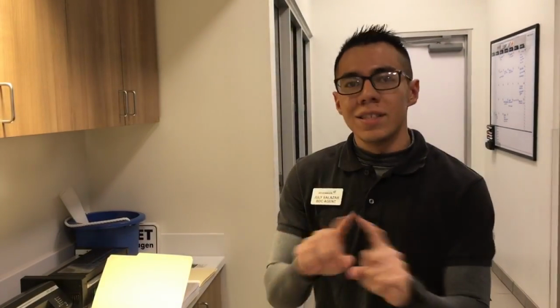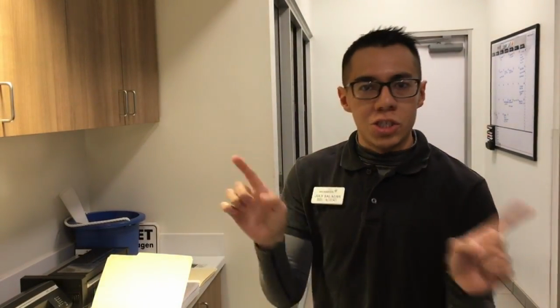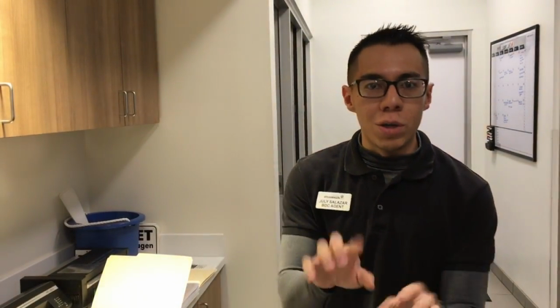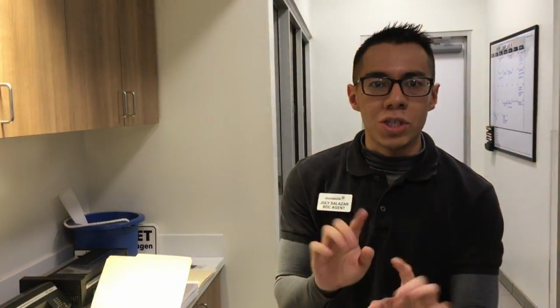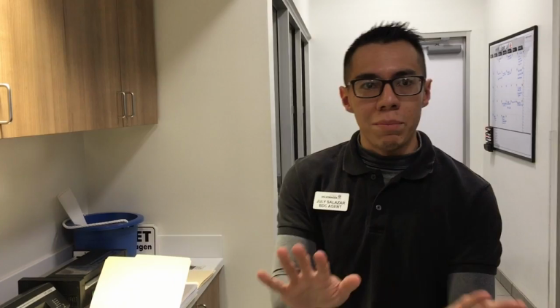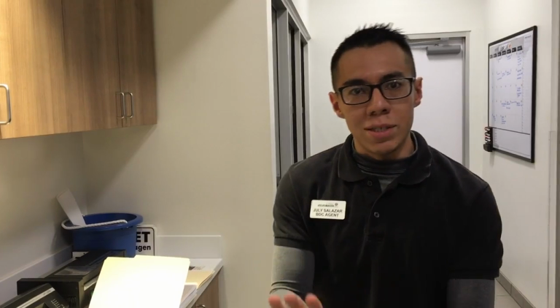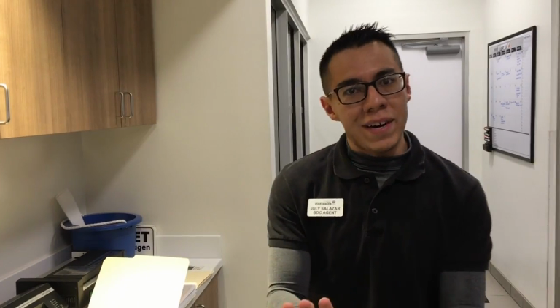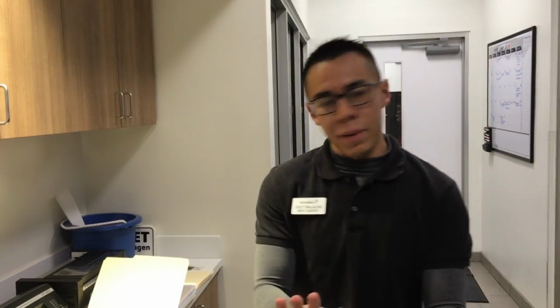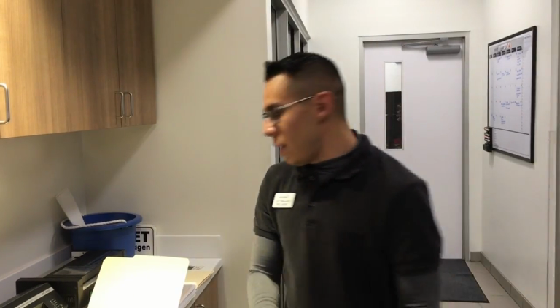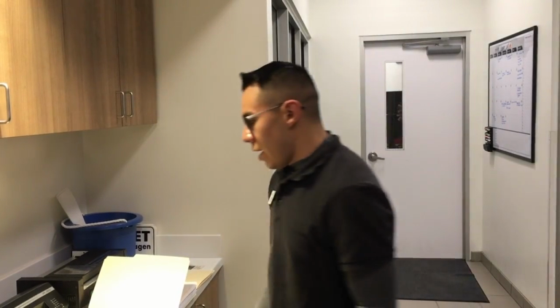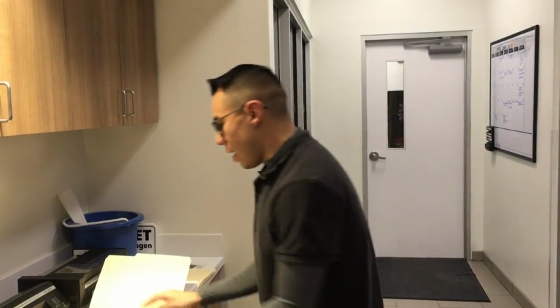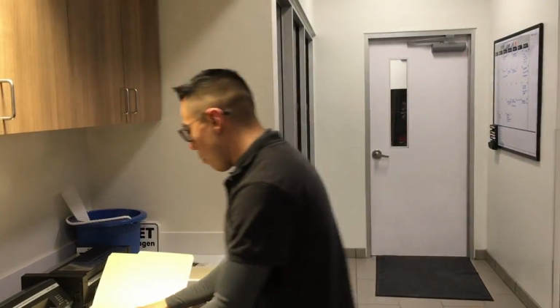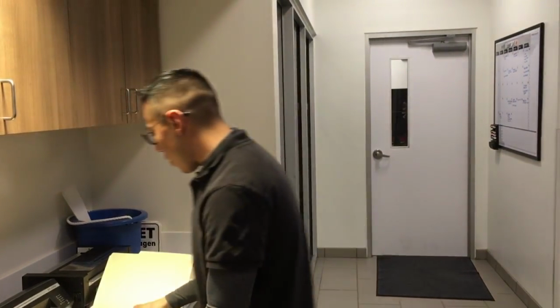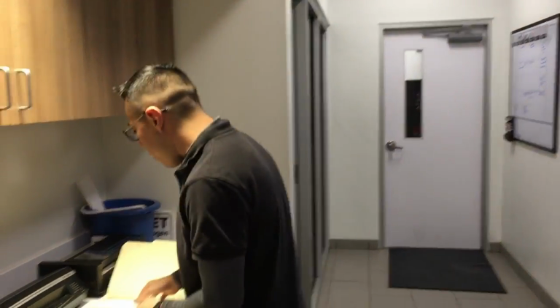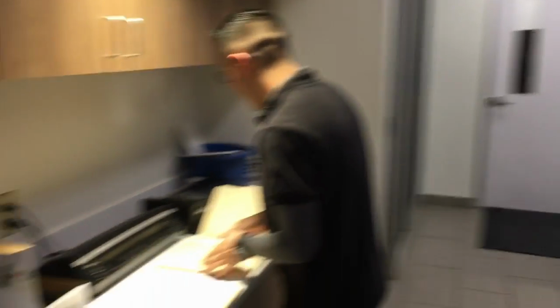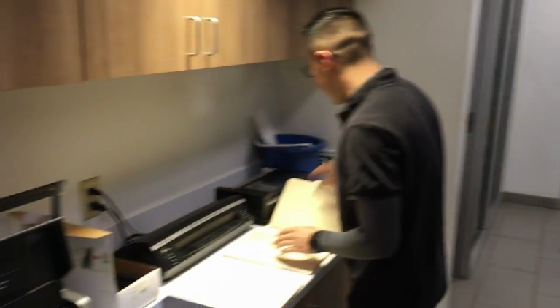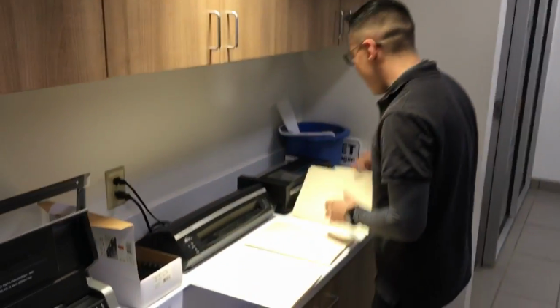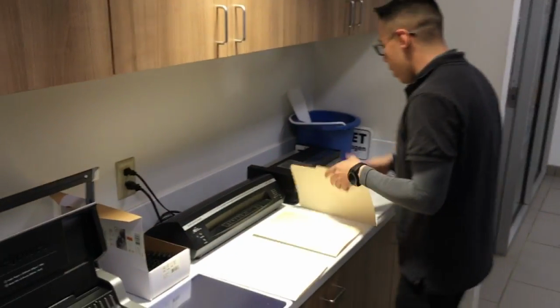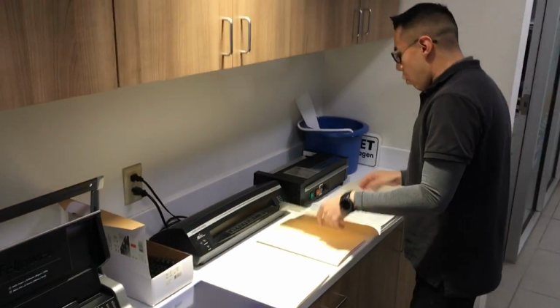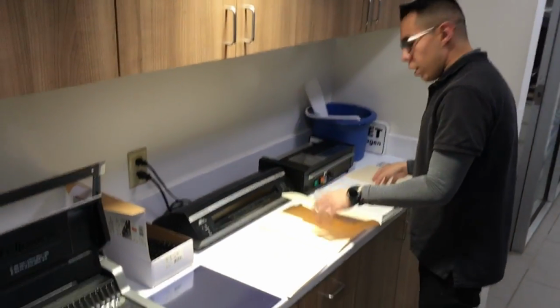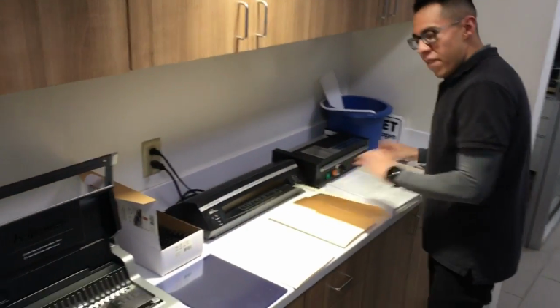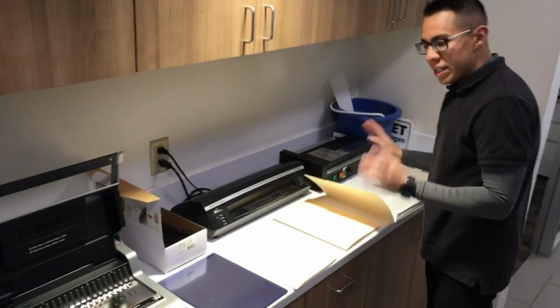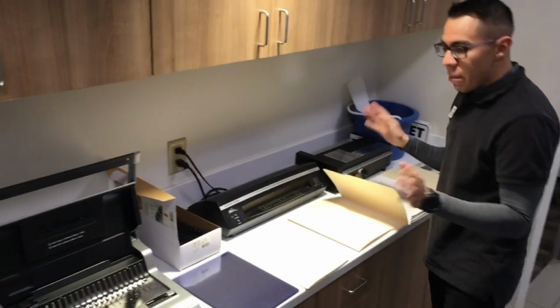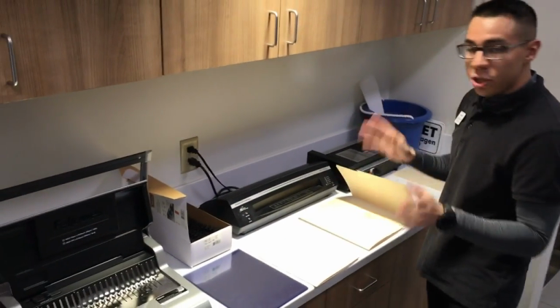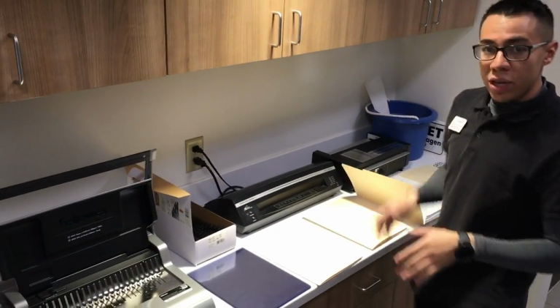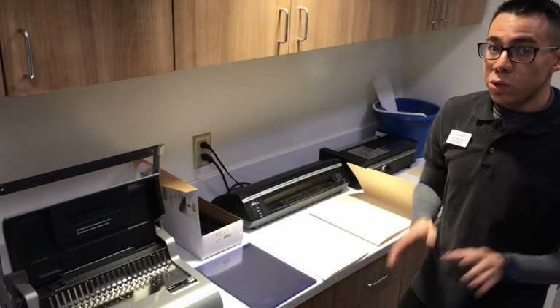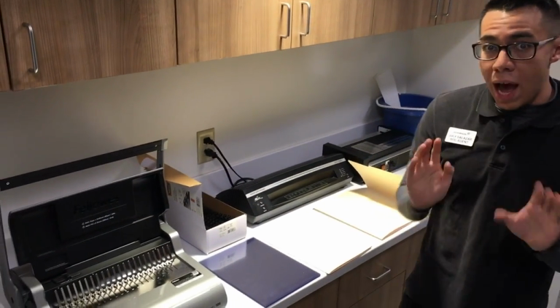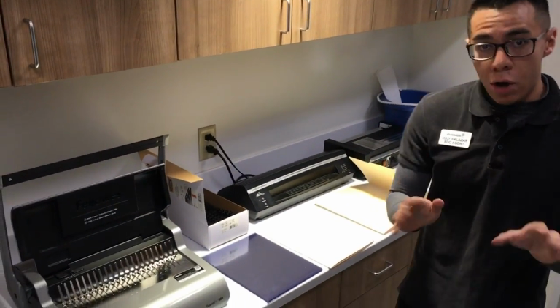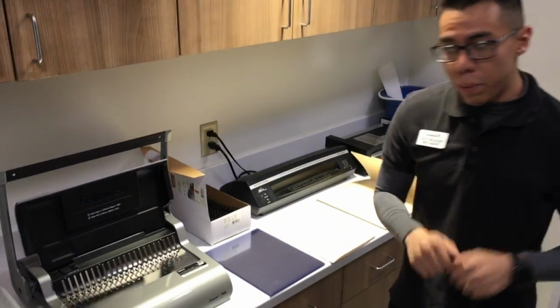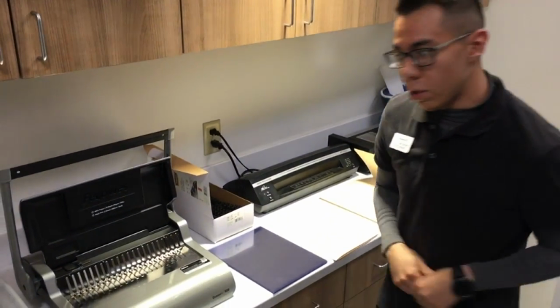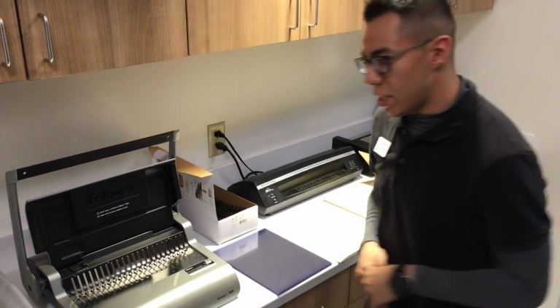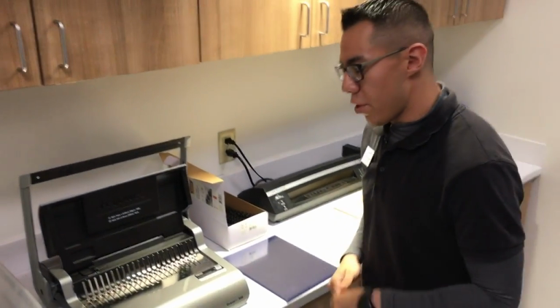It's a joke, John, please don't fire me. With that being said, really fast, I'm going to show you guys how to put those together.